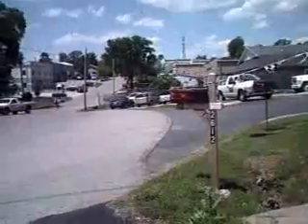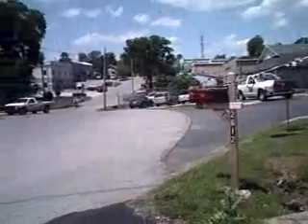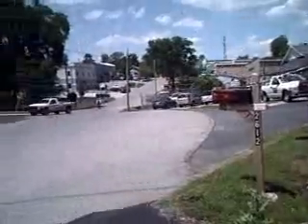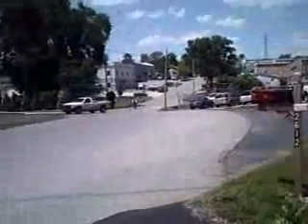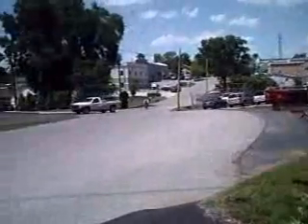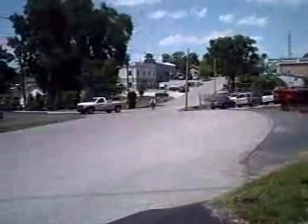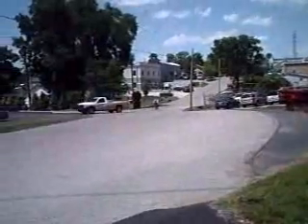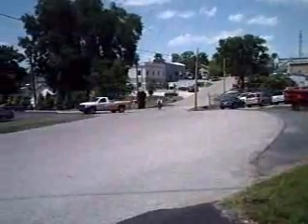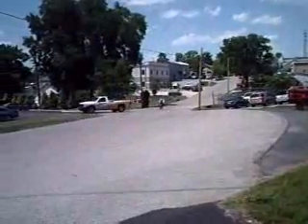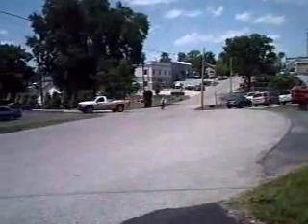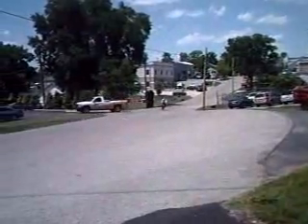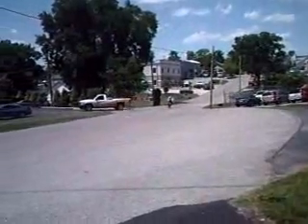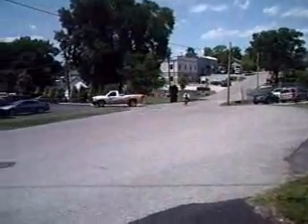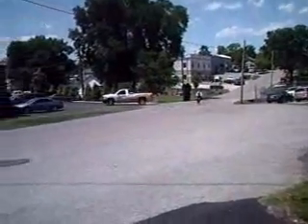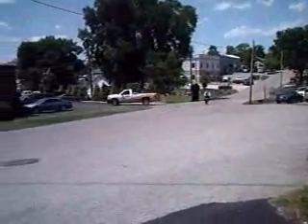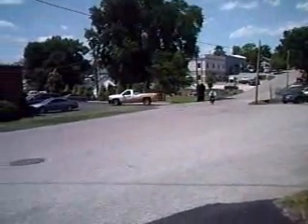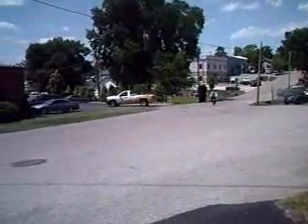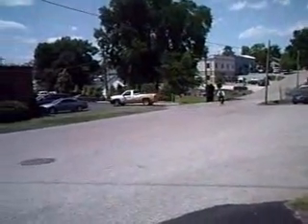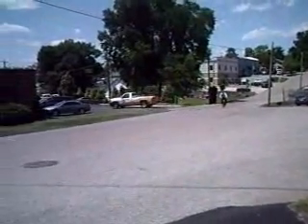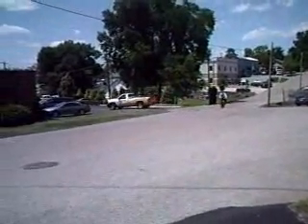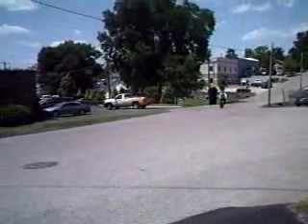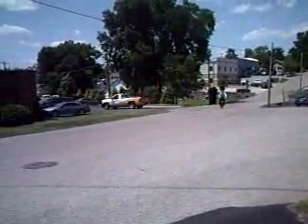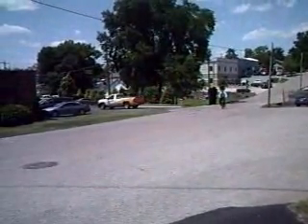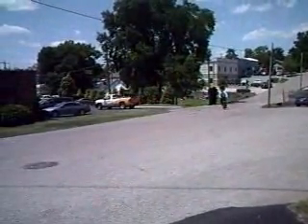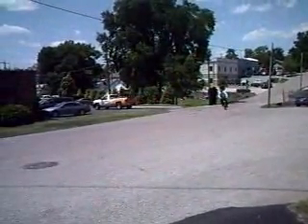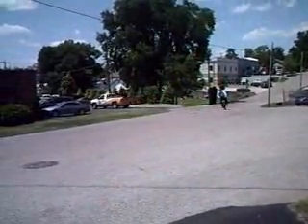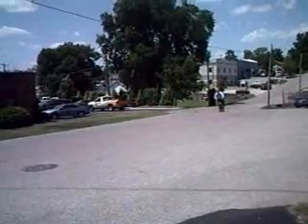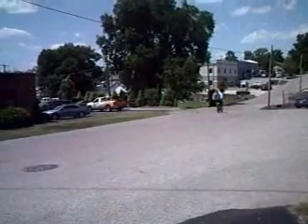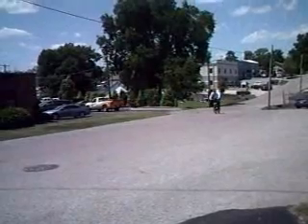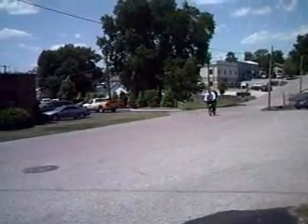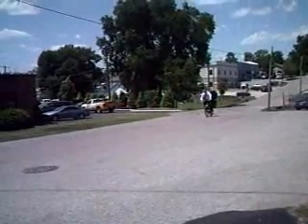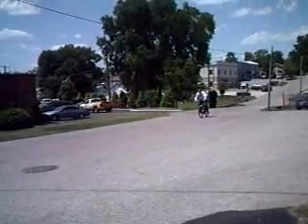Here is one of our riders, our gentleman riding up the hill. And you can see it's effortless.